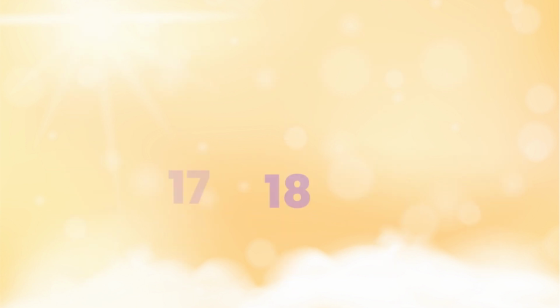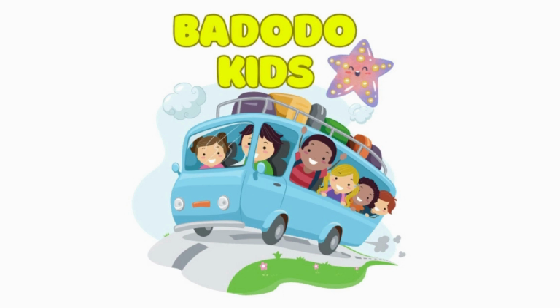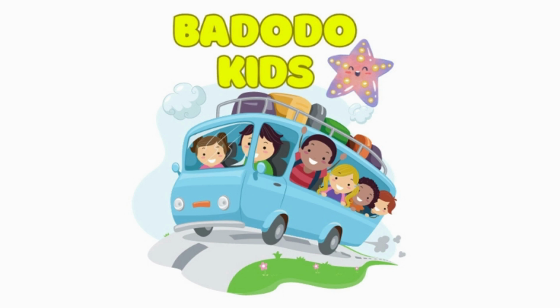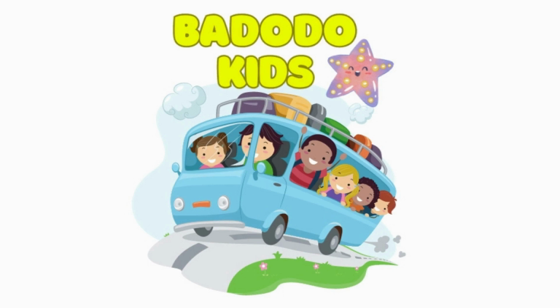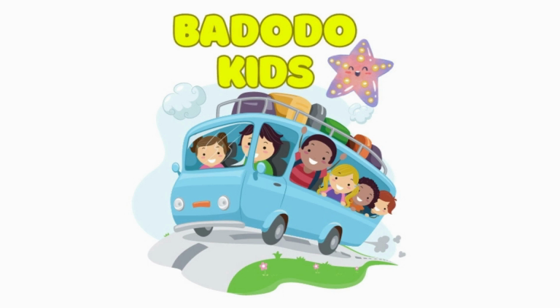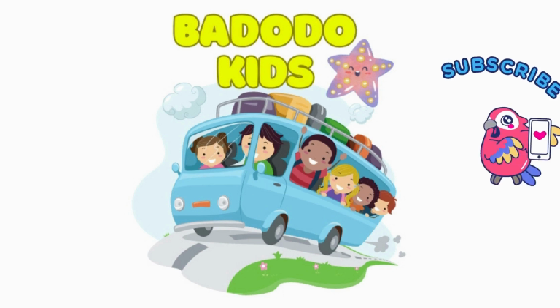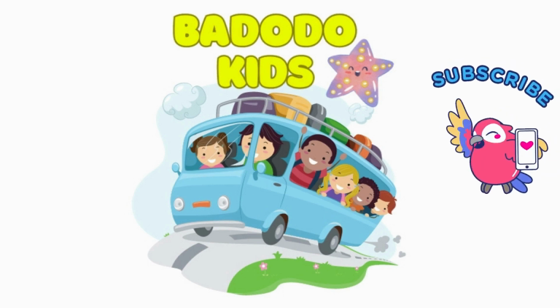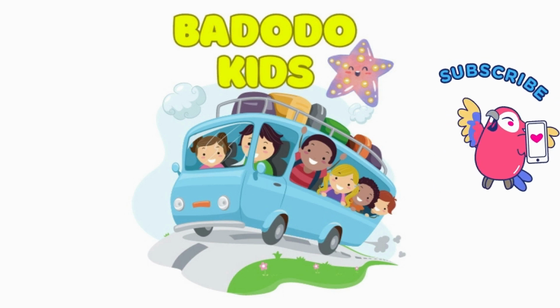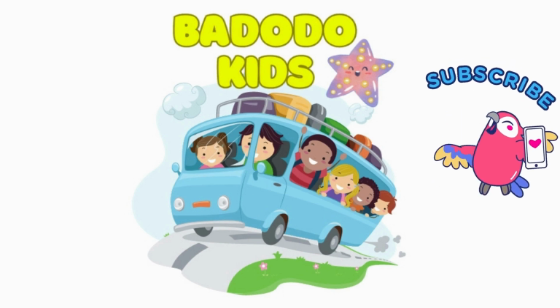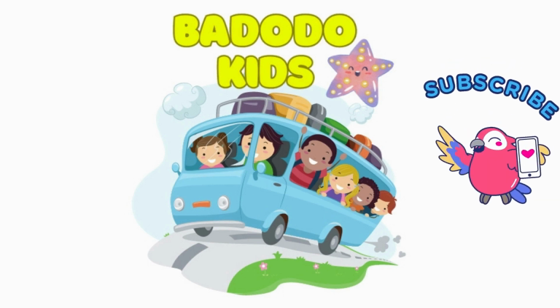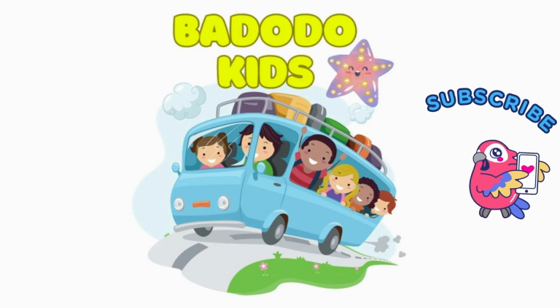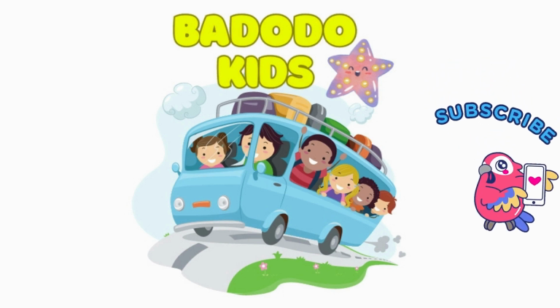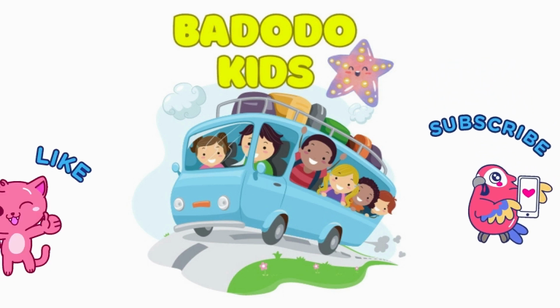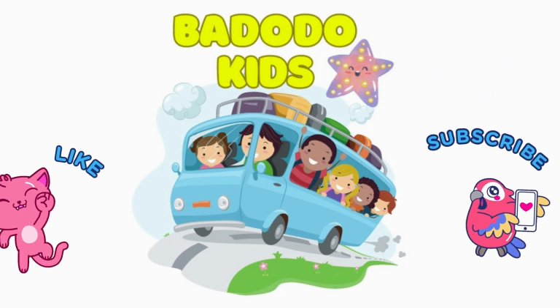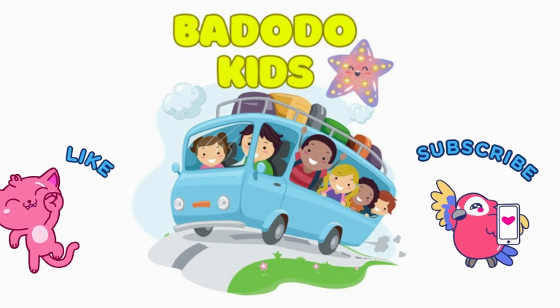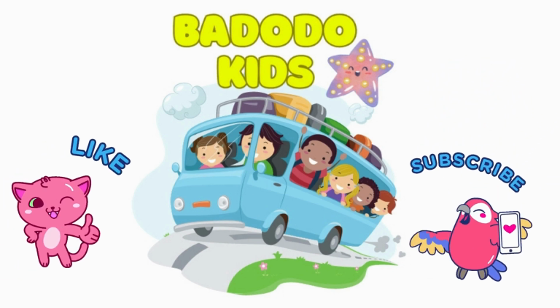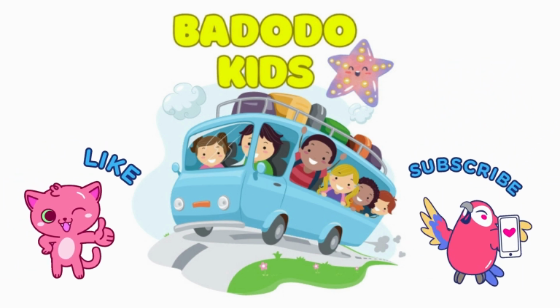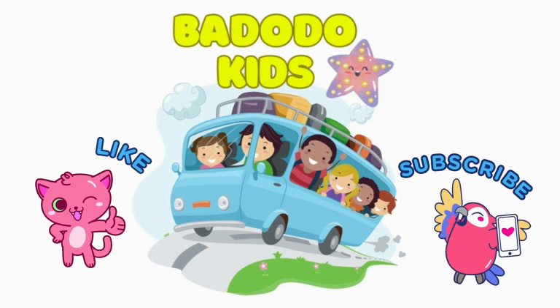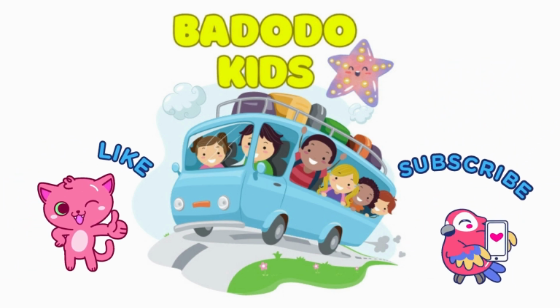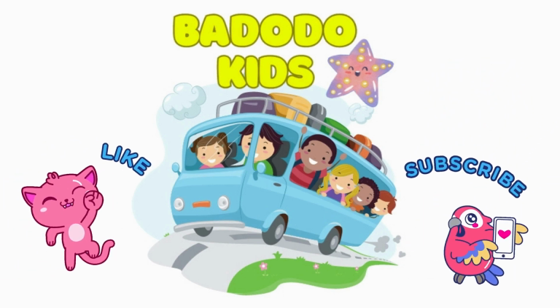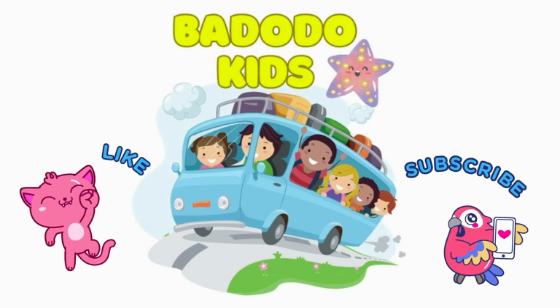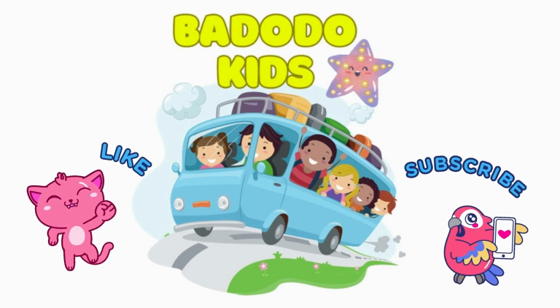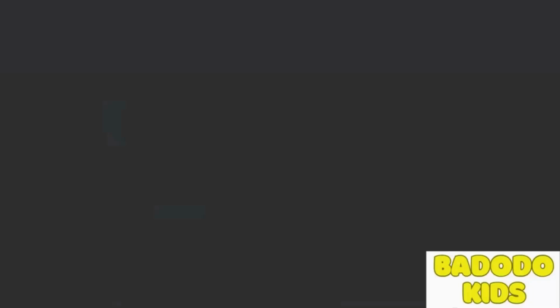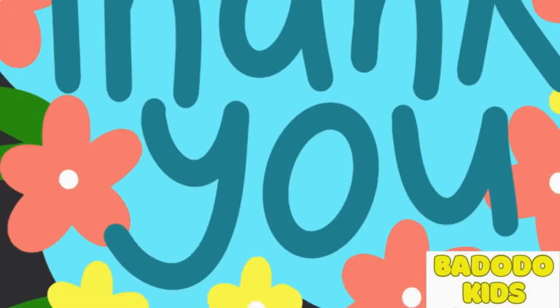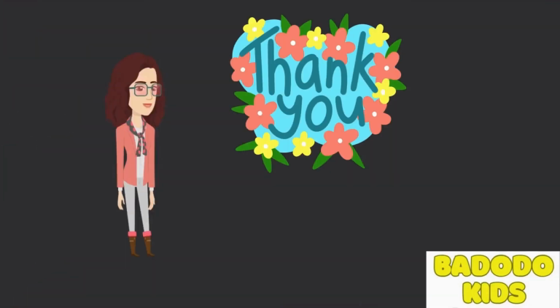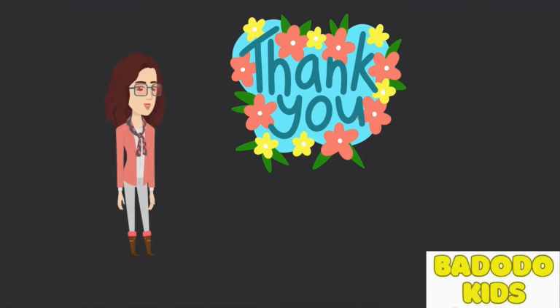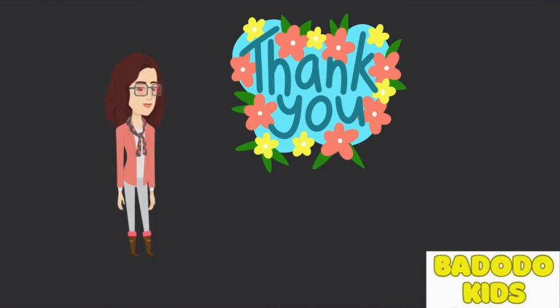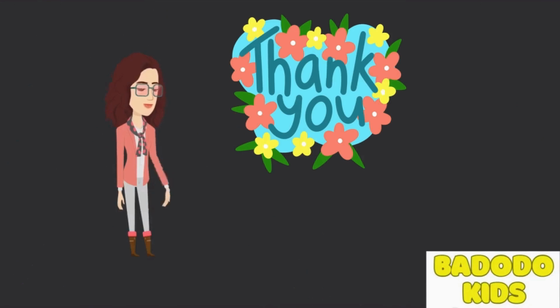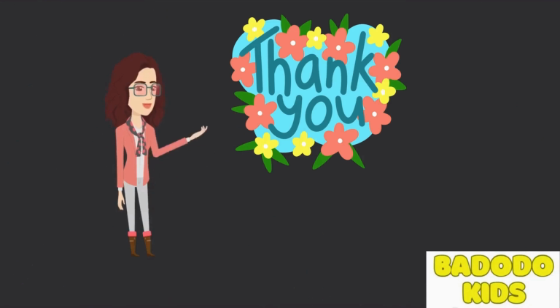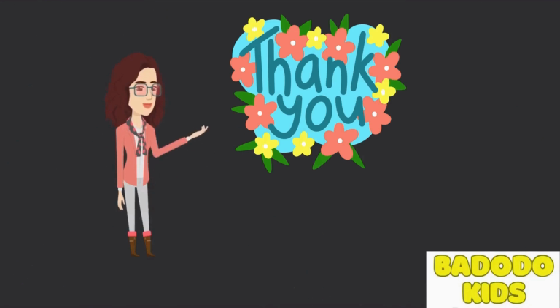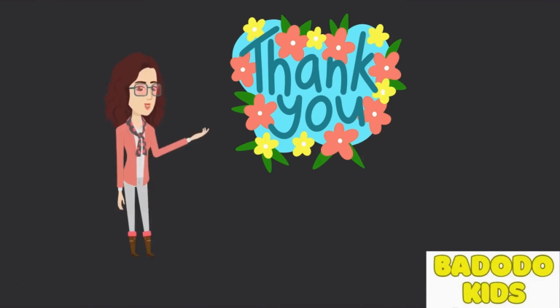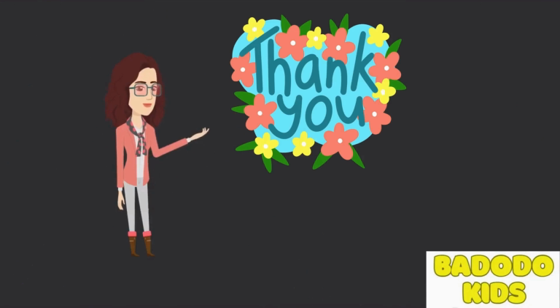If you like our video, subscribe to our channel and like the video. Thank you for watching. See you soon.